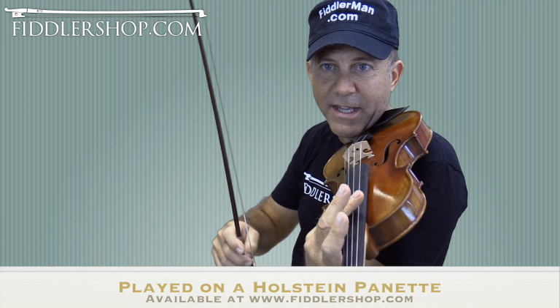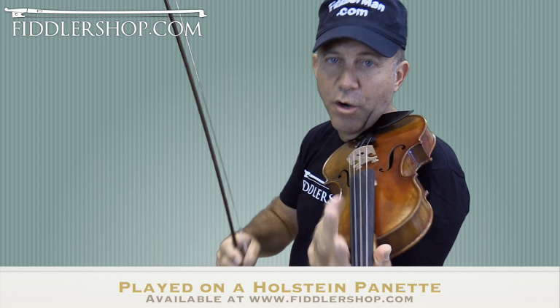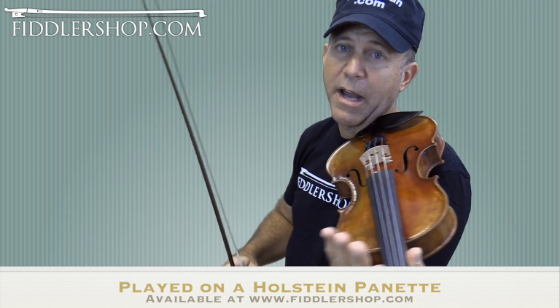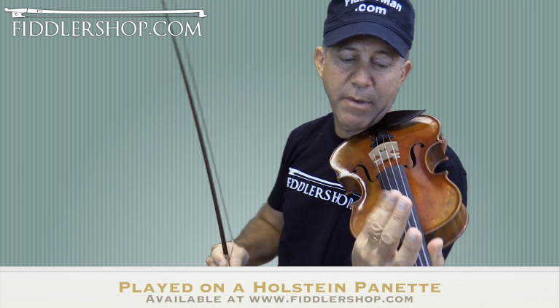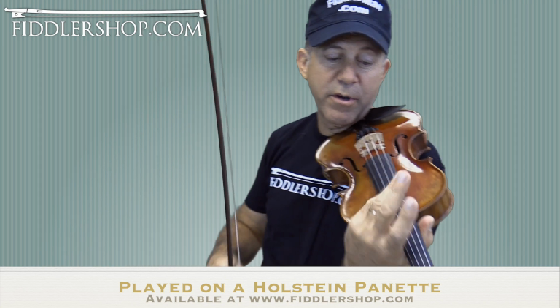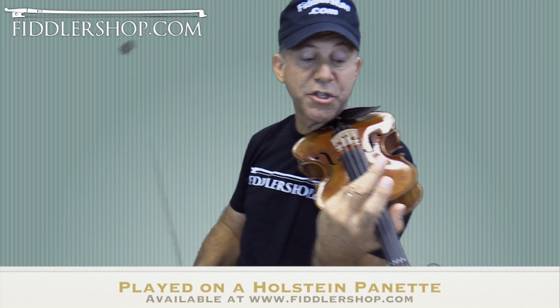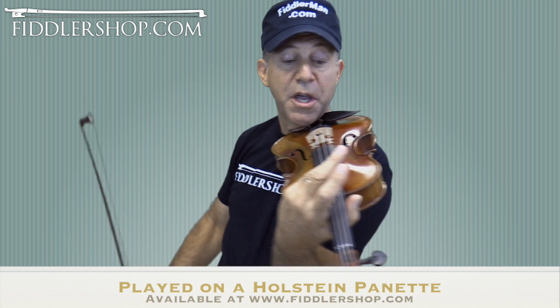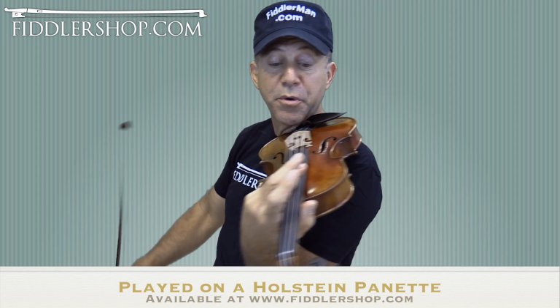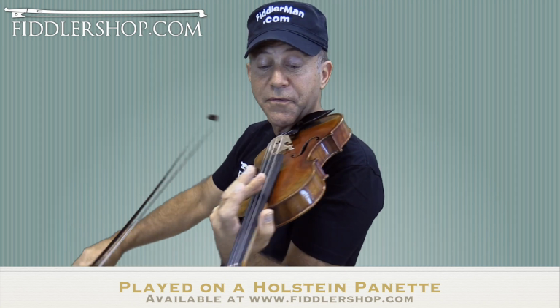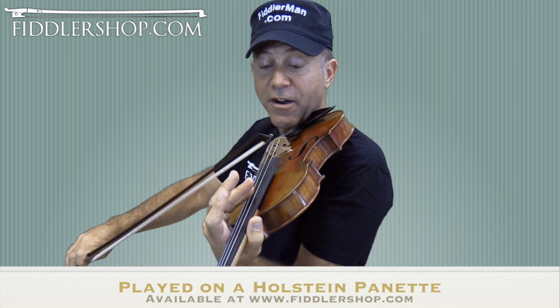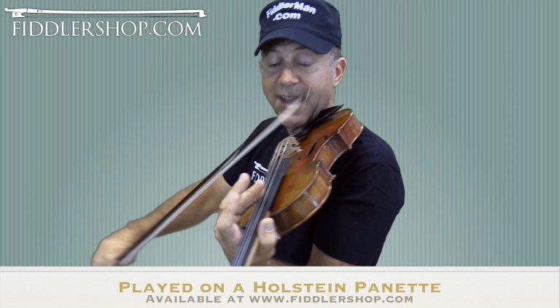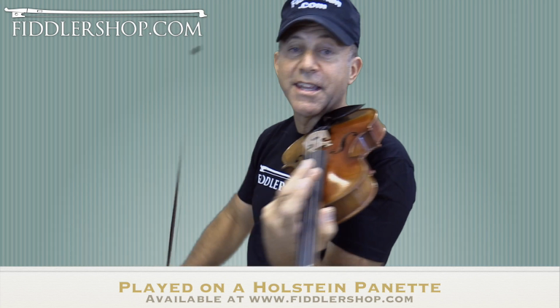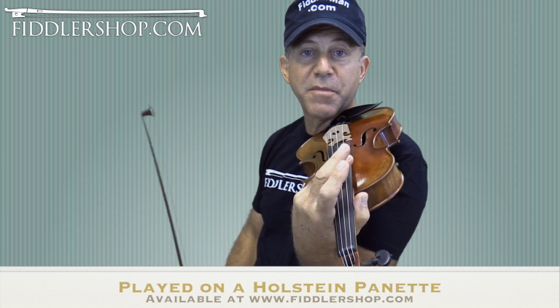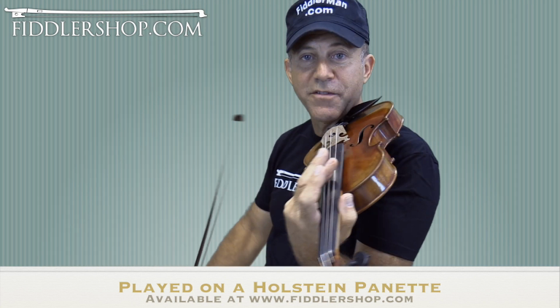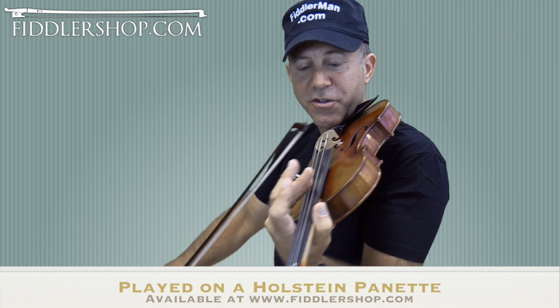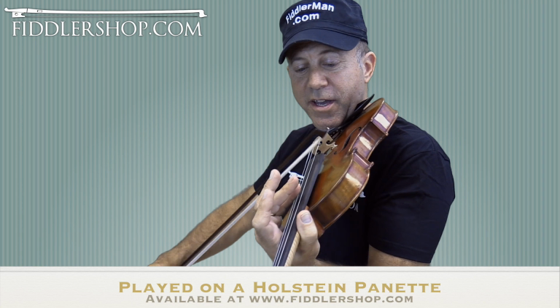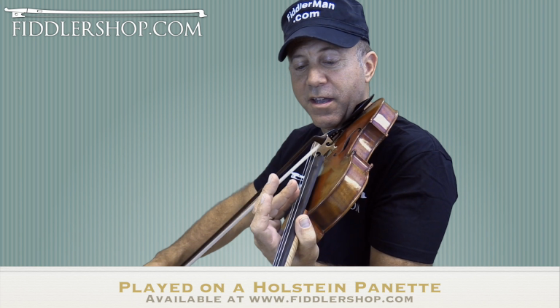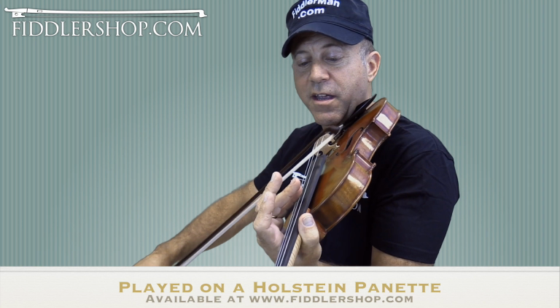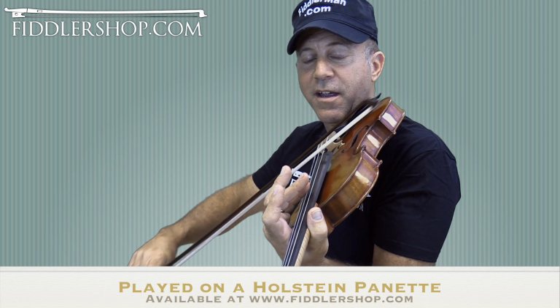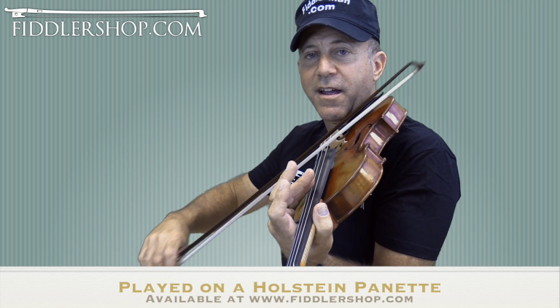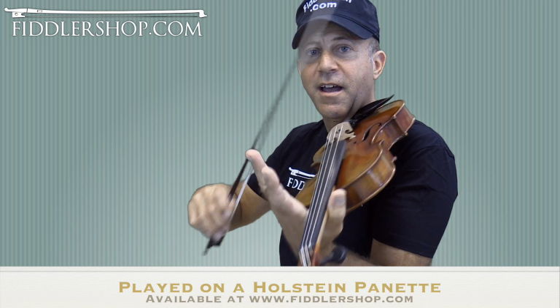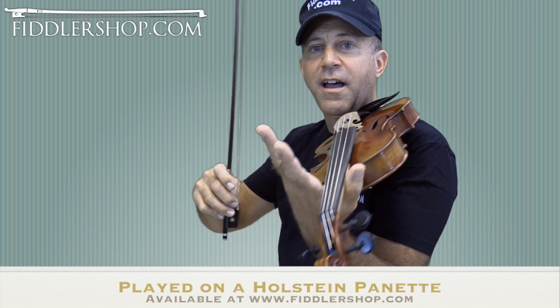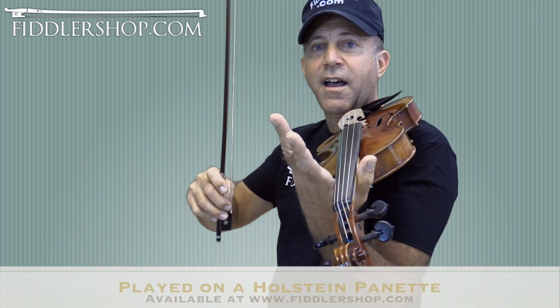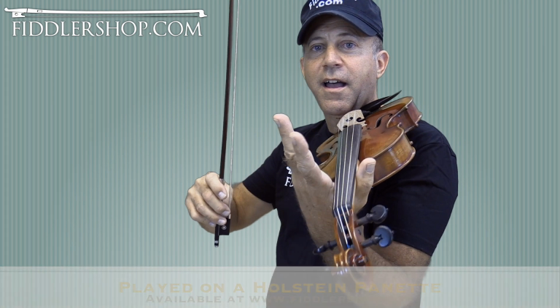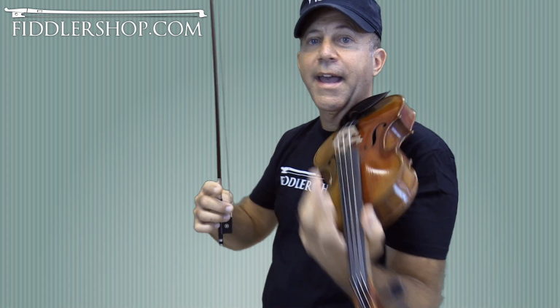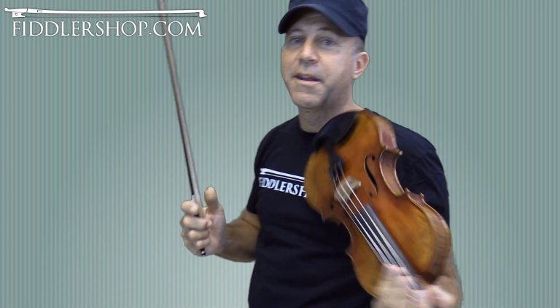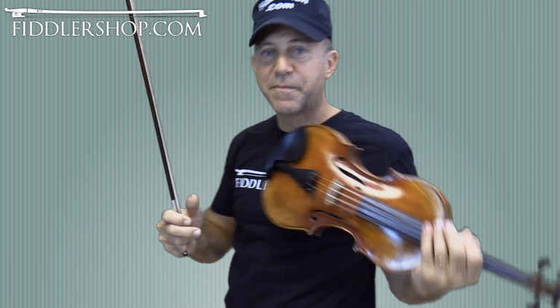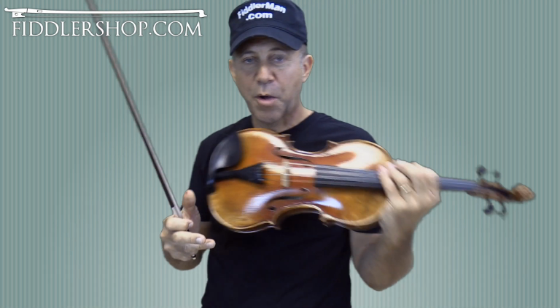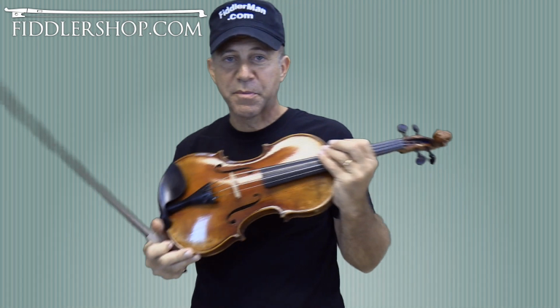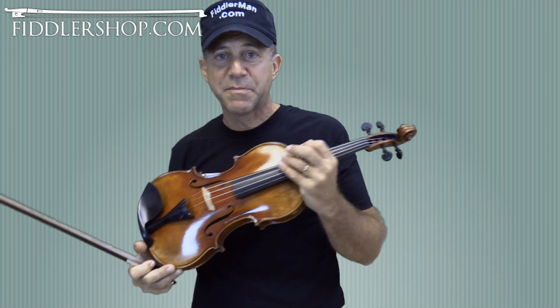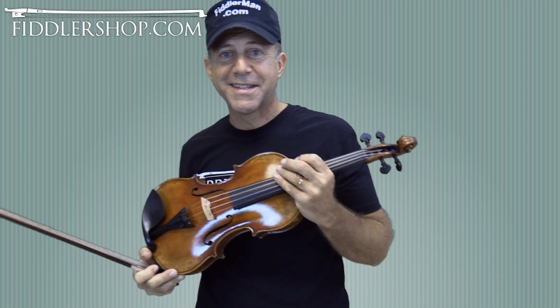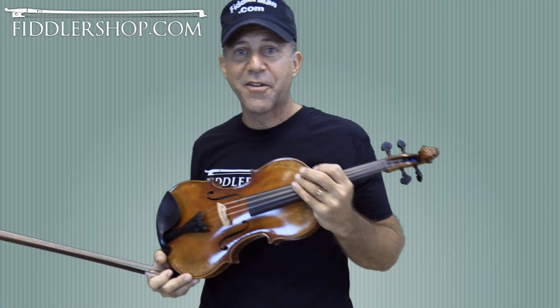That's a harmonic, by the way. Just put your finger lightly in the middle of the string and it almost plays by itself.